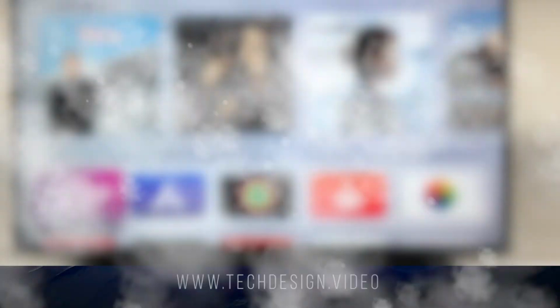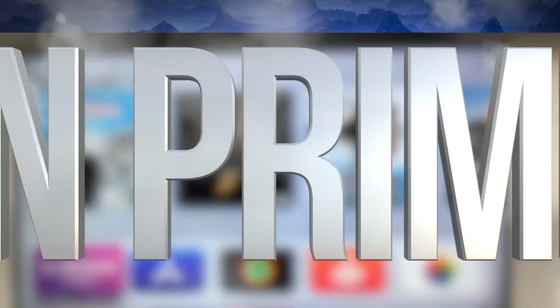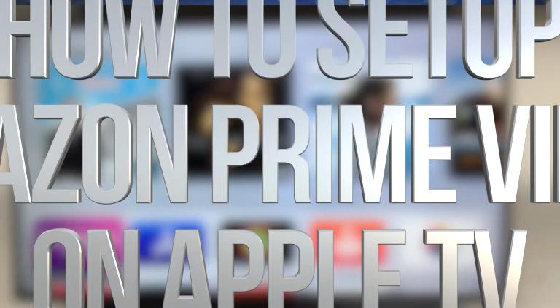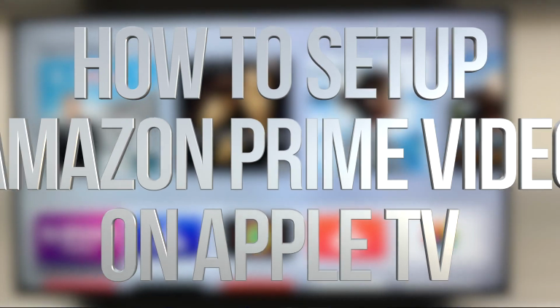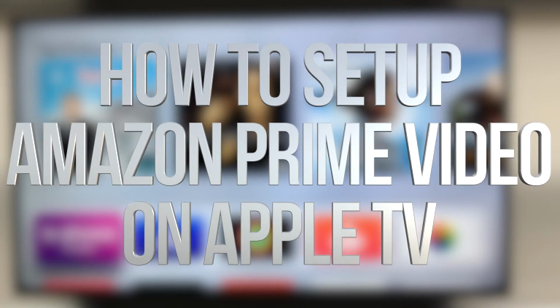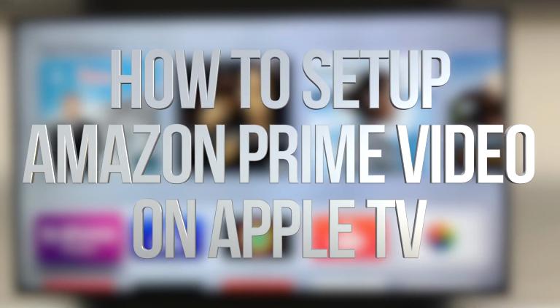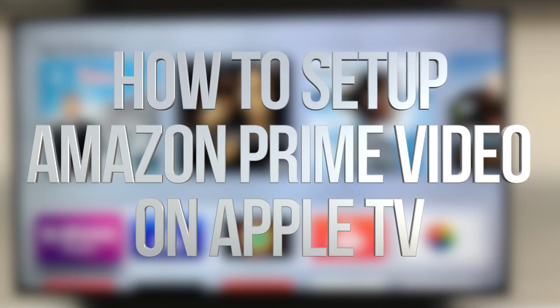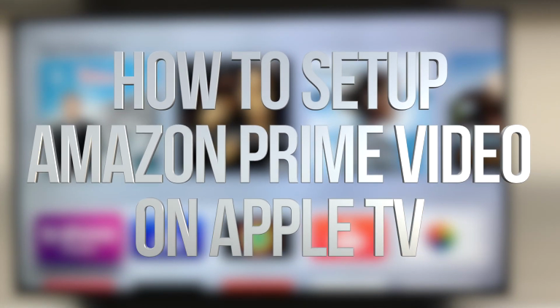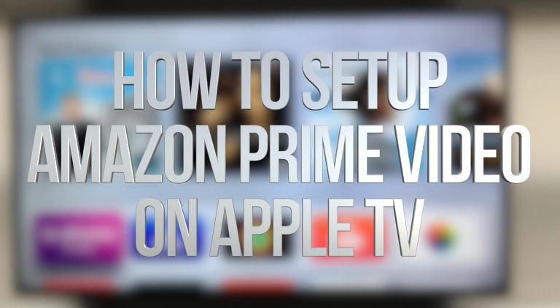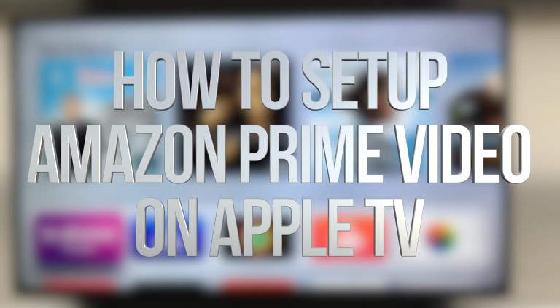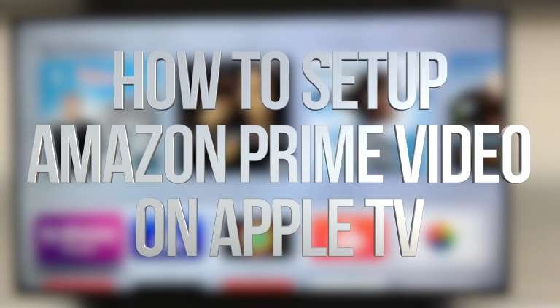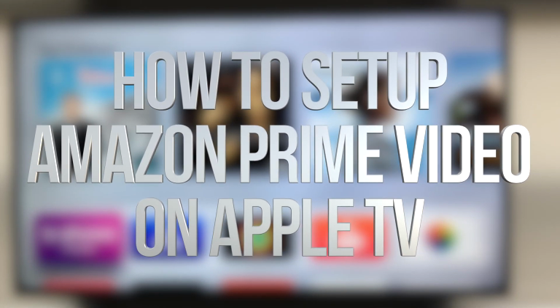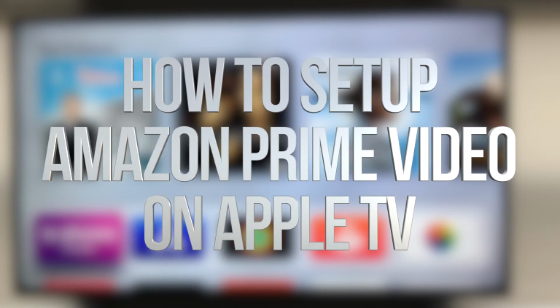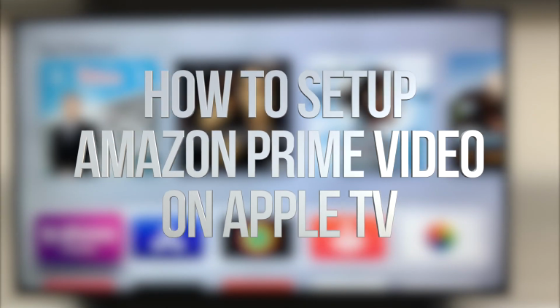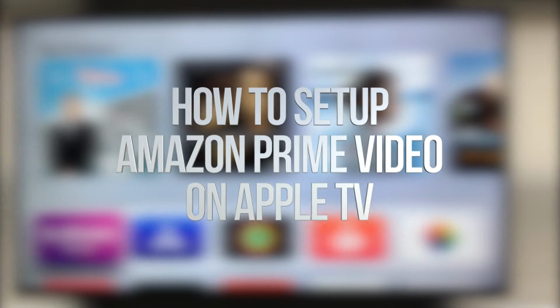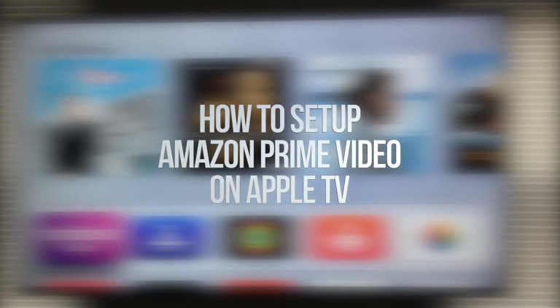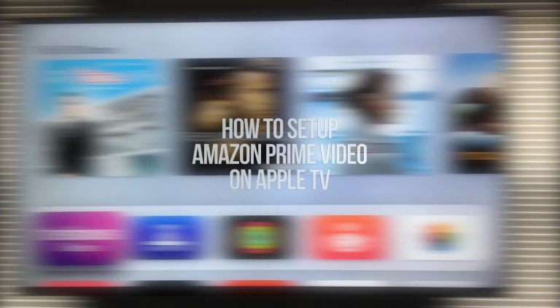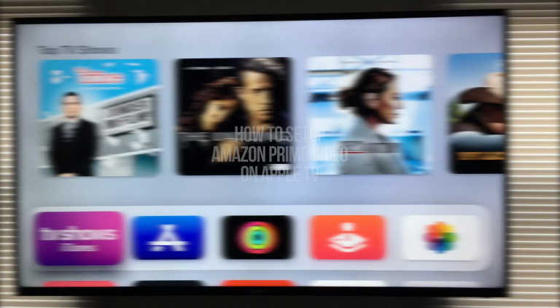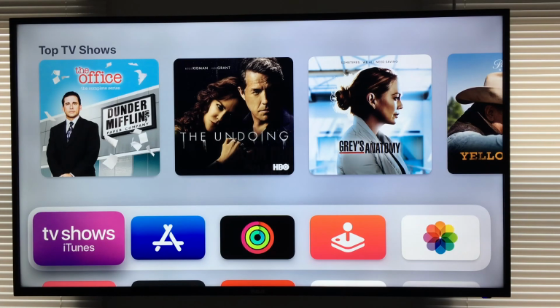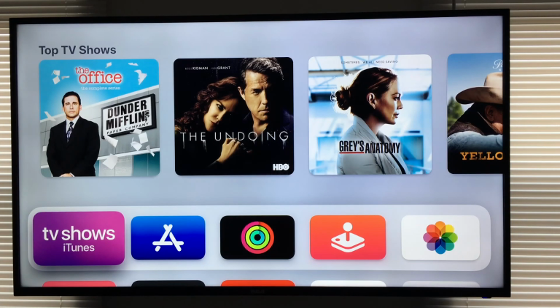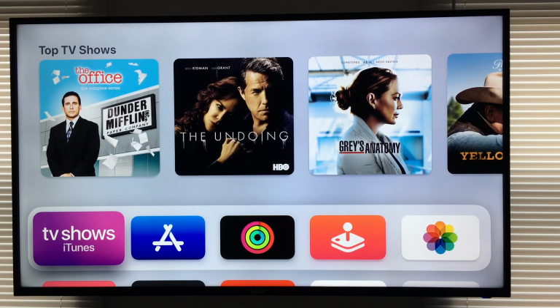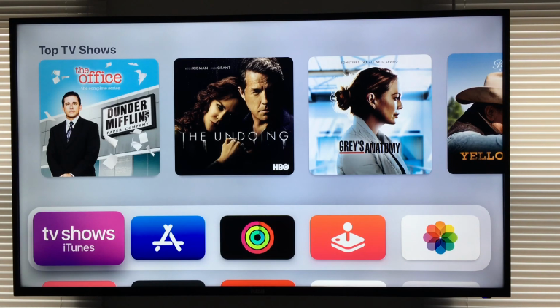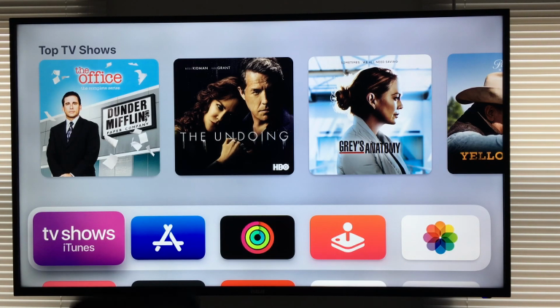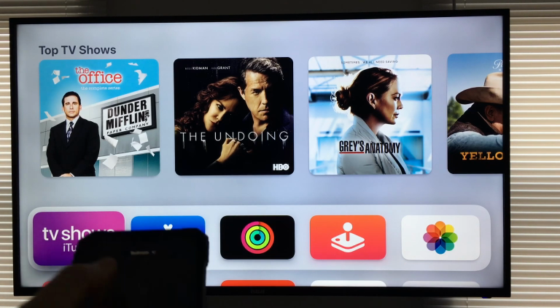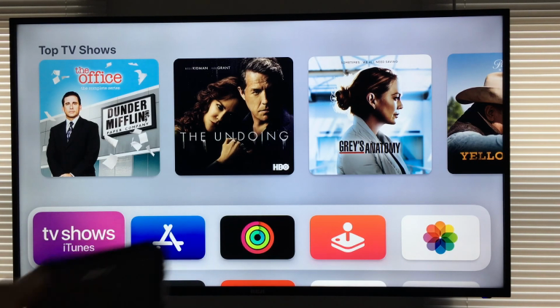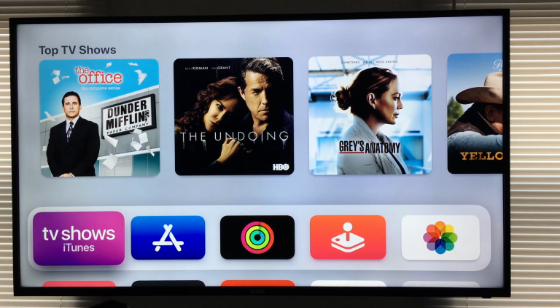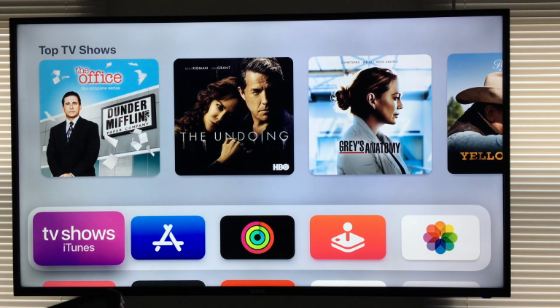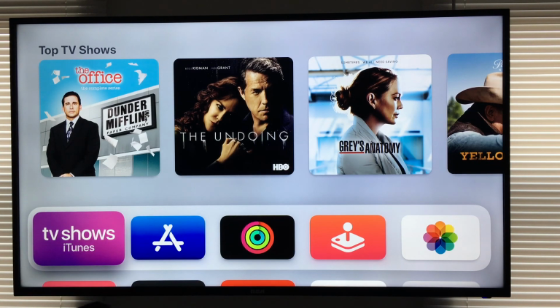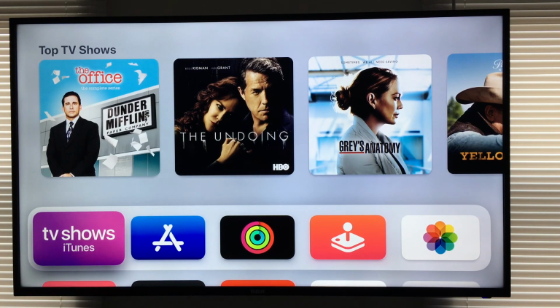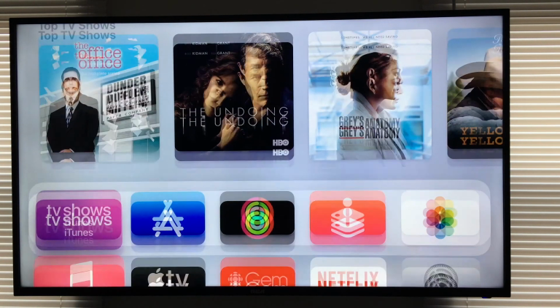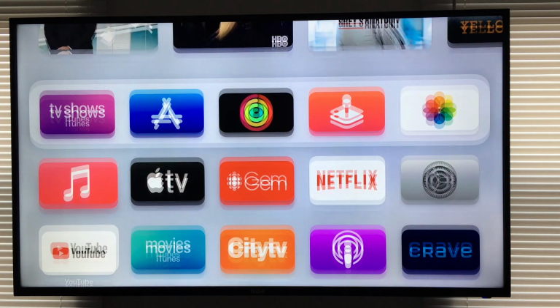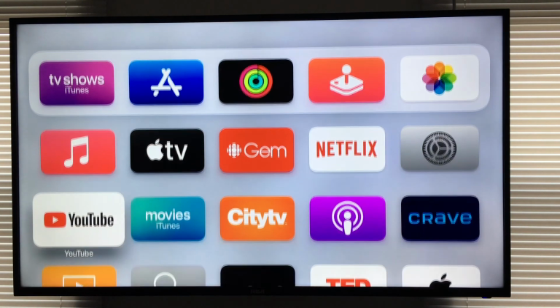Hey guys, on today's video we're going to be looking at Prime Video right here on your Apple TV. So let's get started.